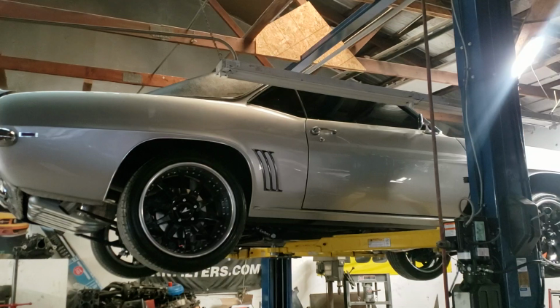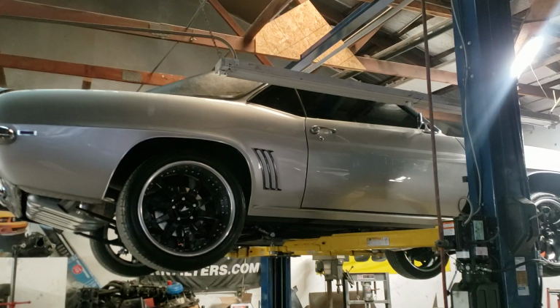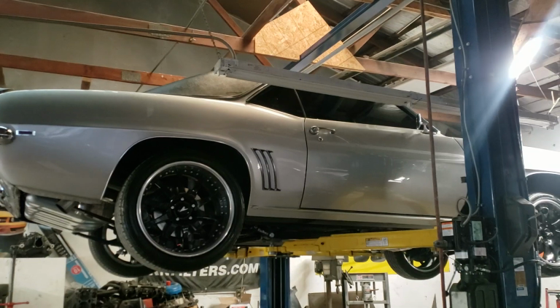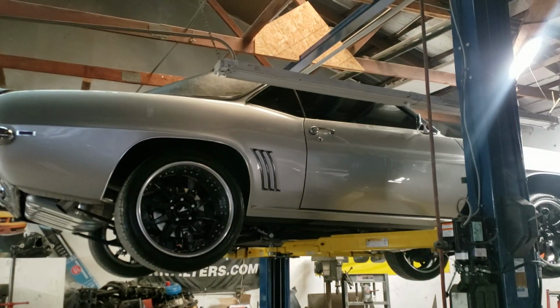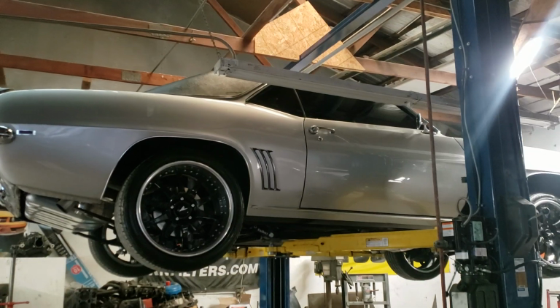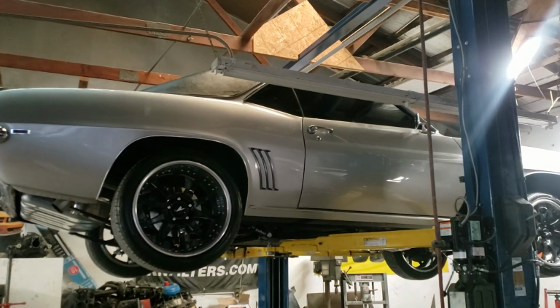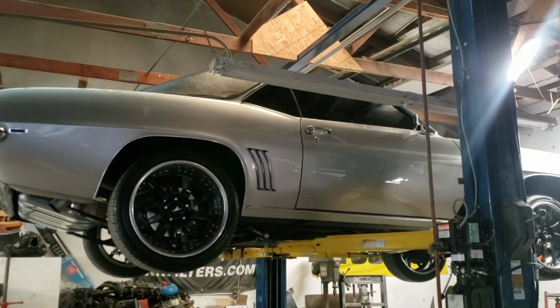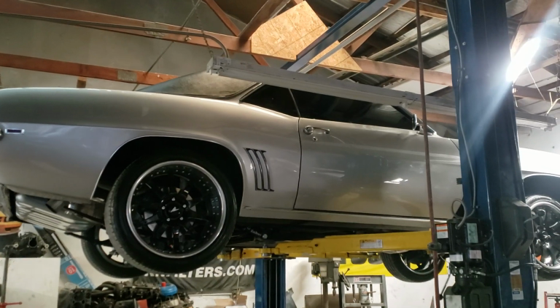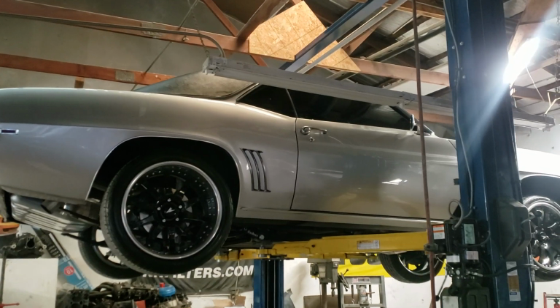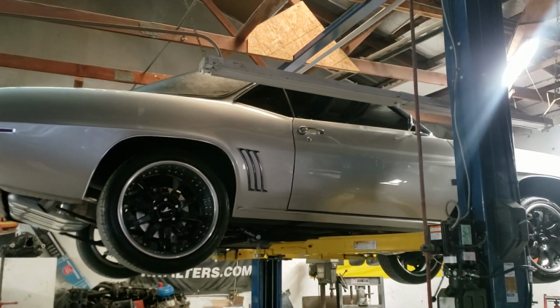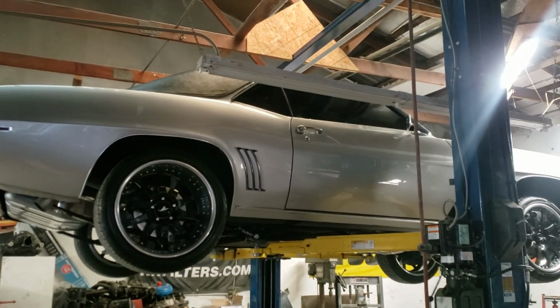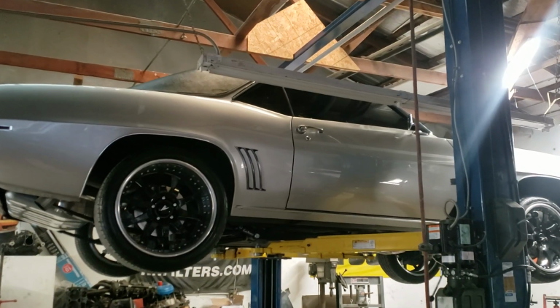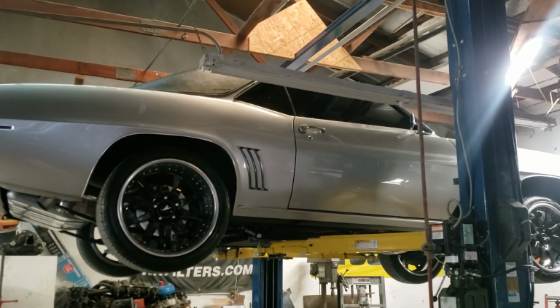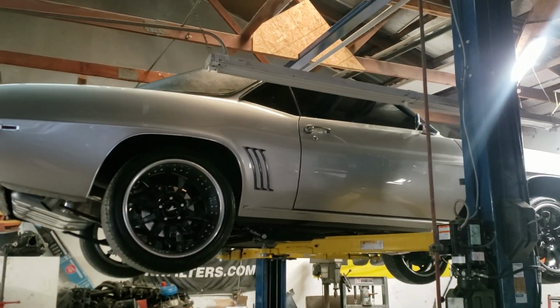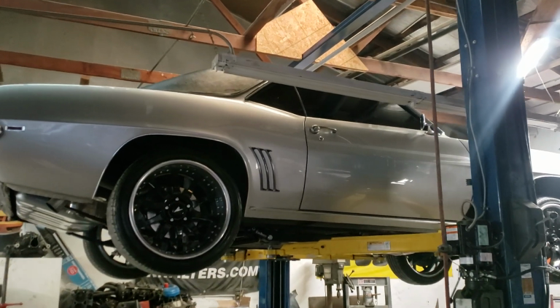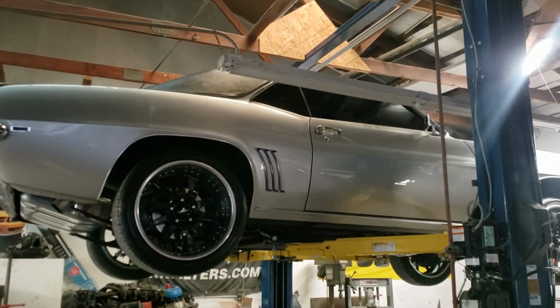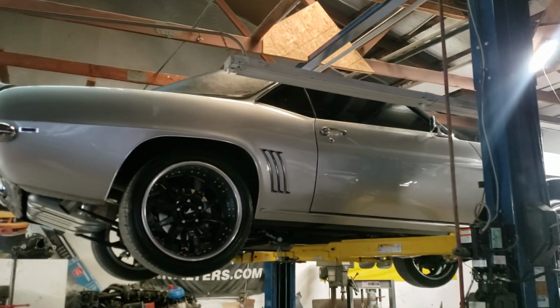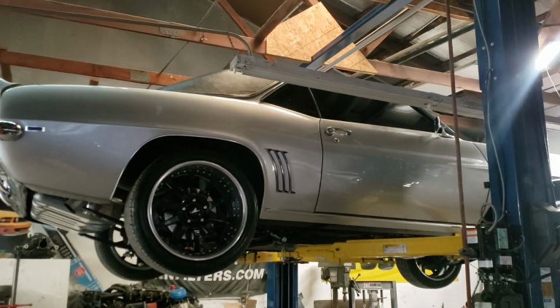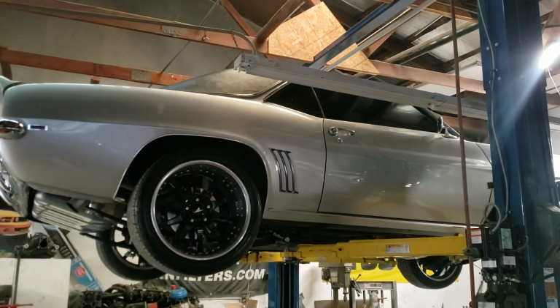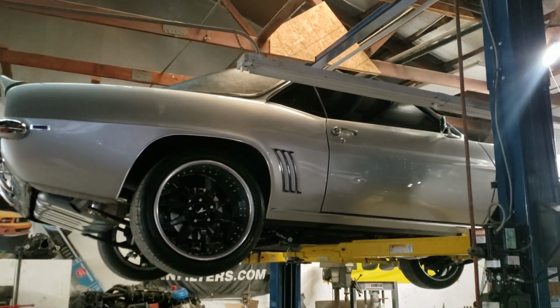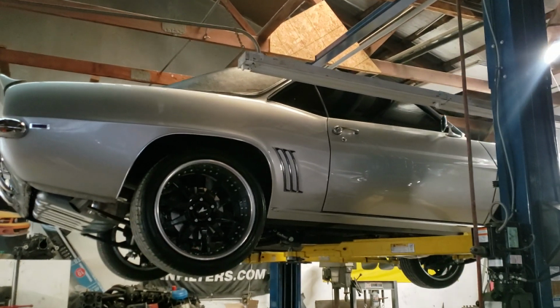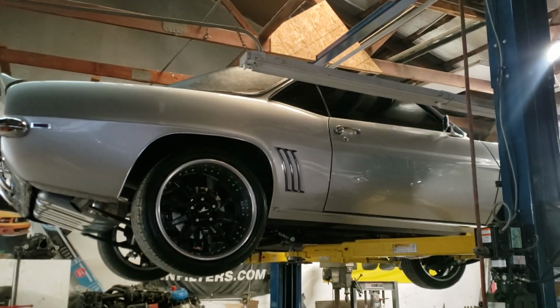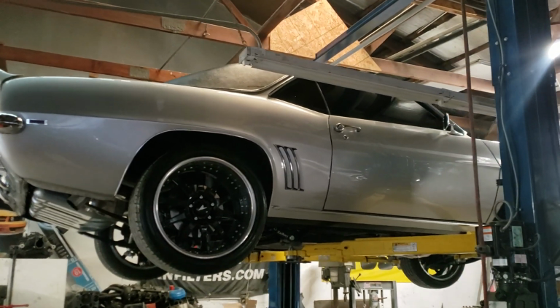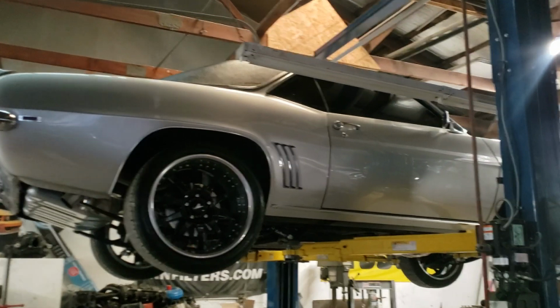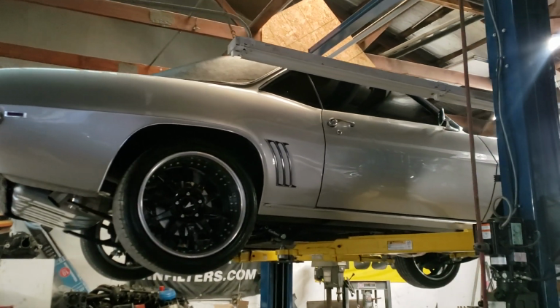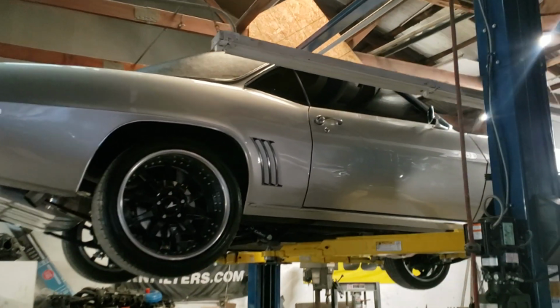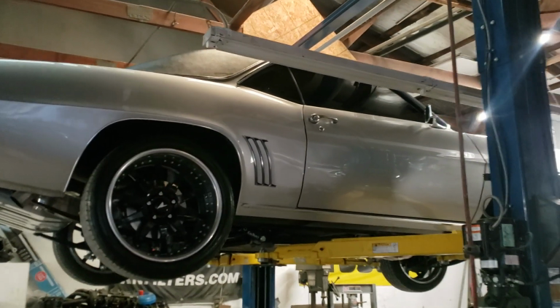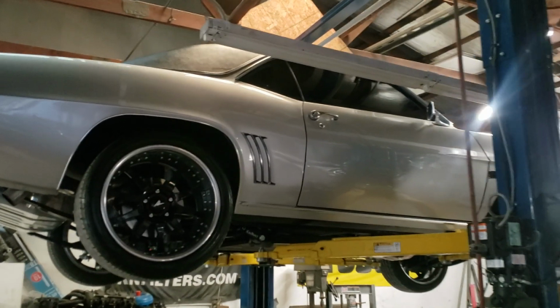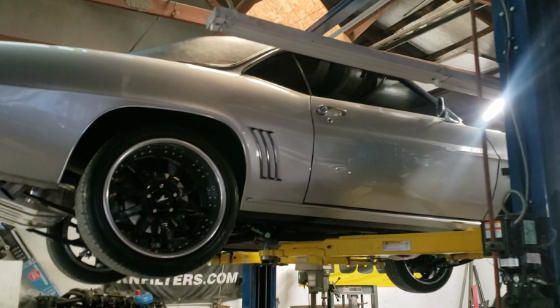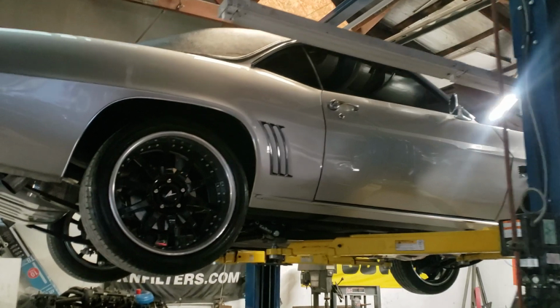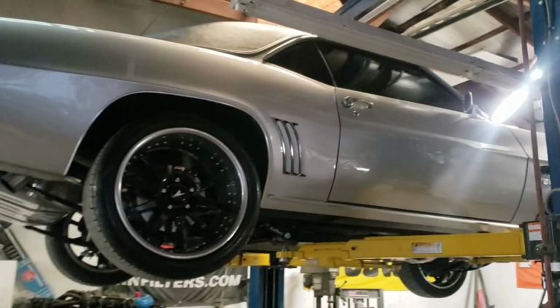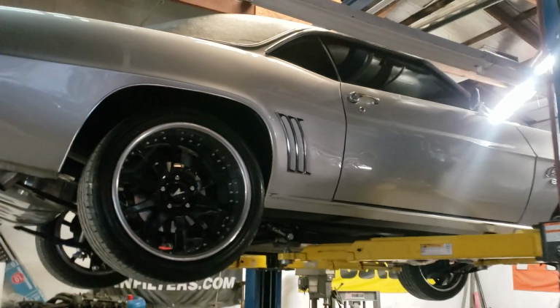How's it going everybody? Here's an underneath video of my 69 Pro Touring Camaro.